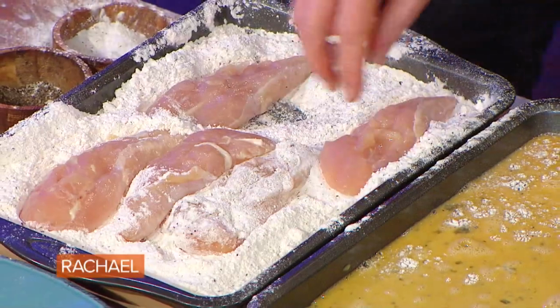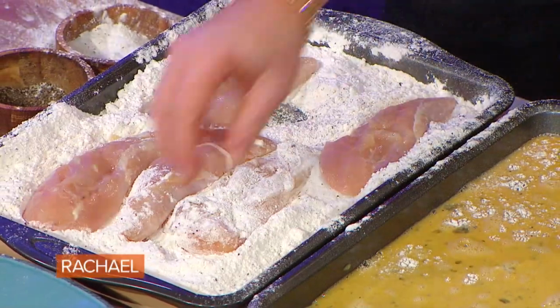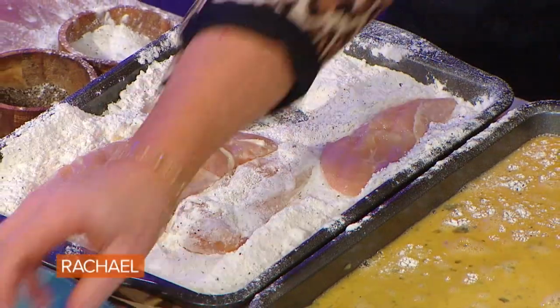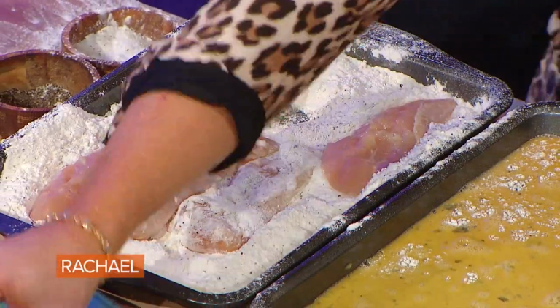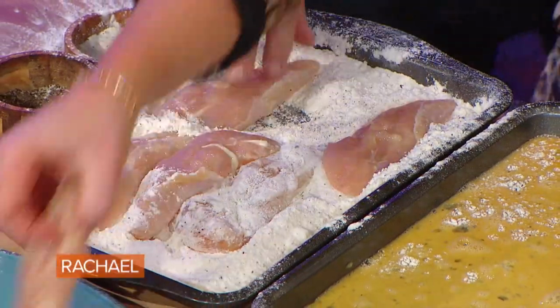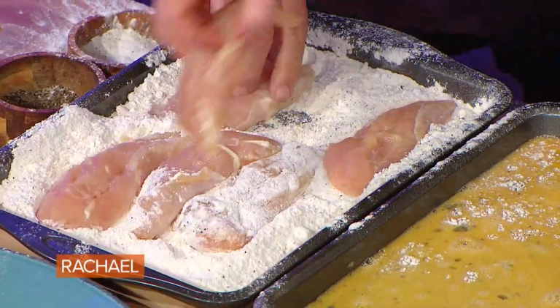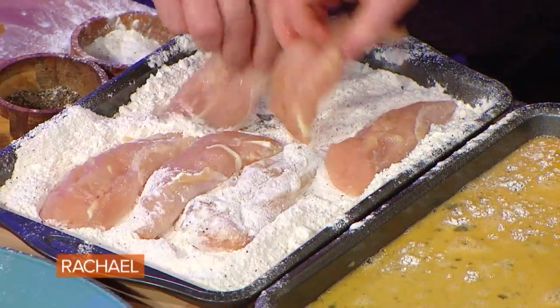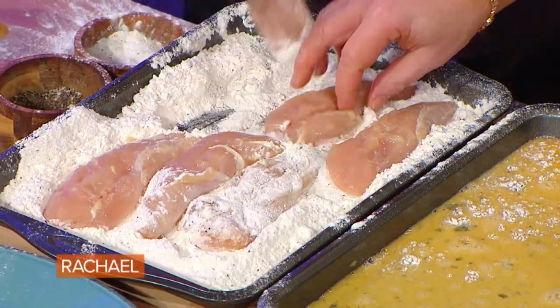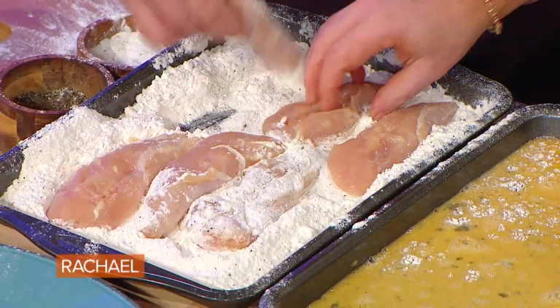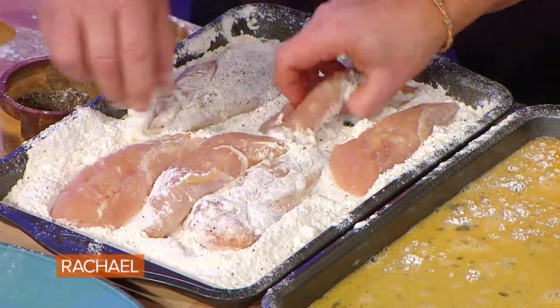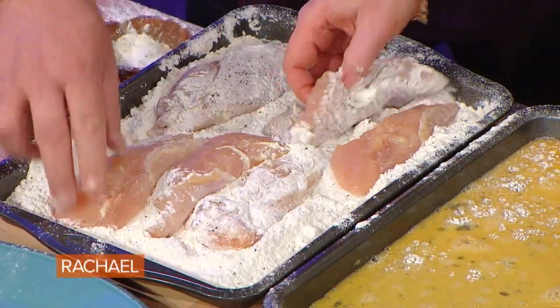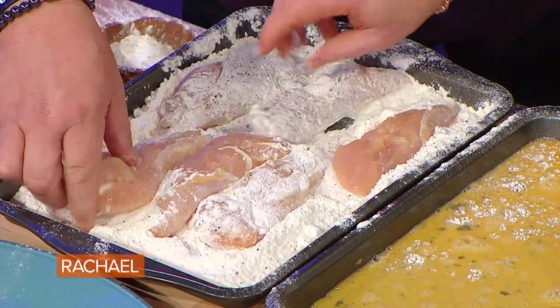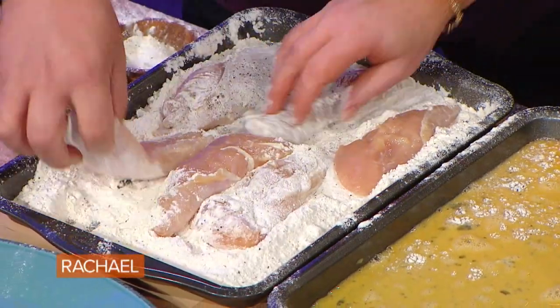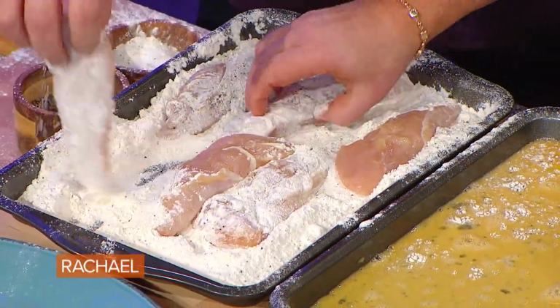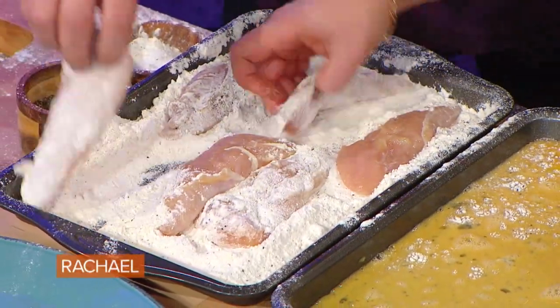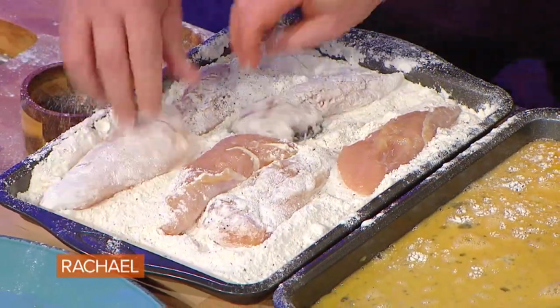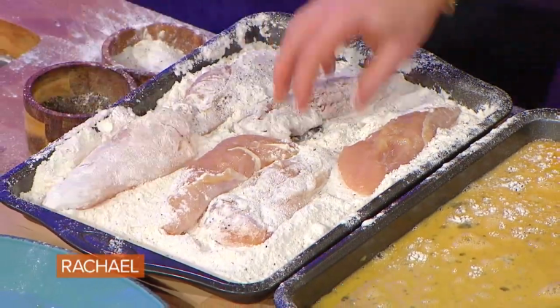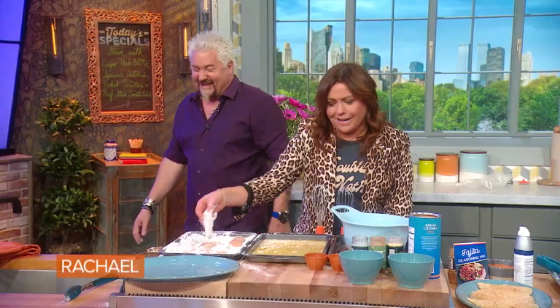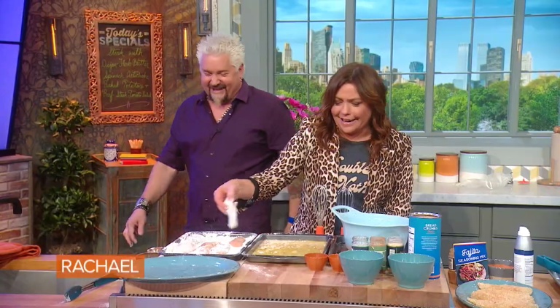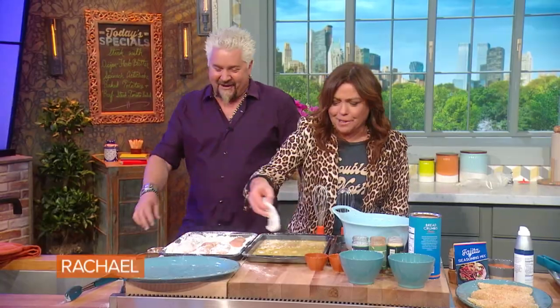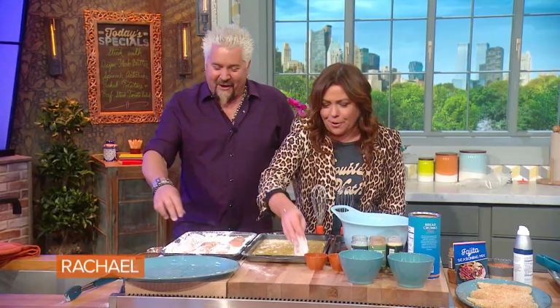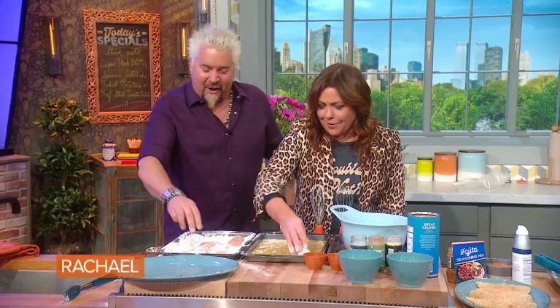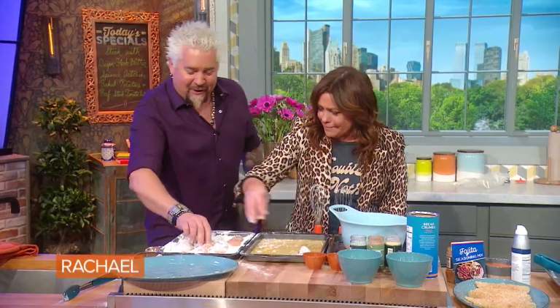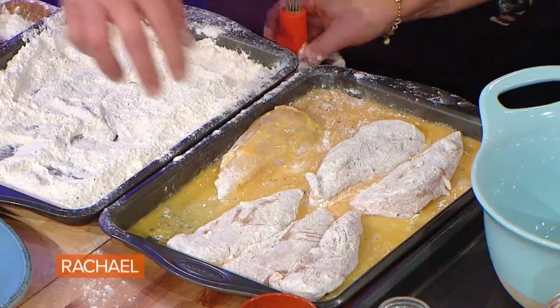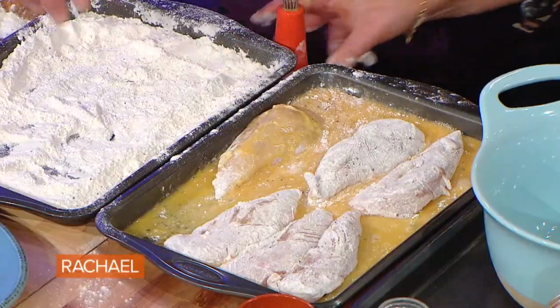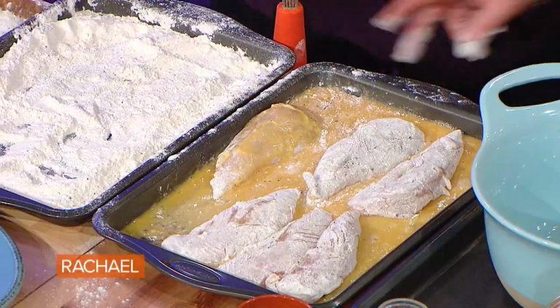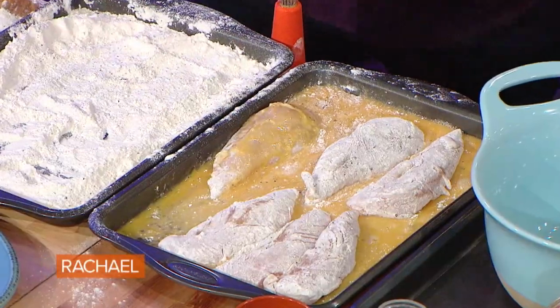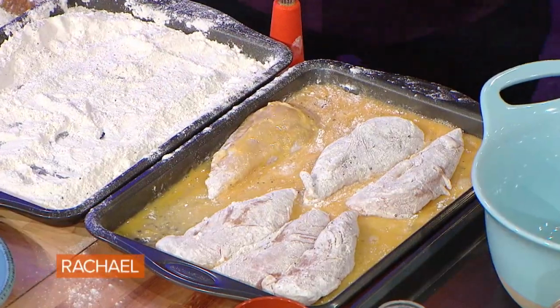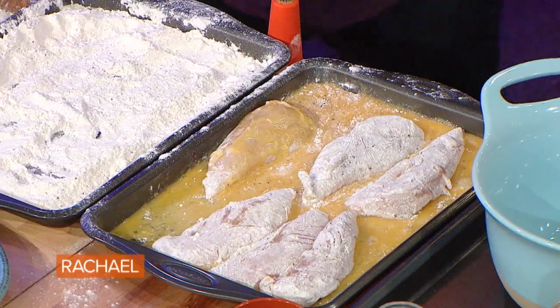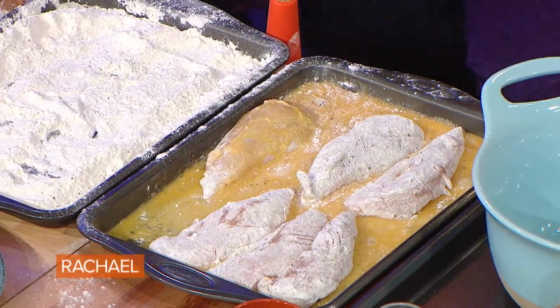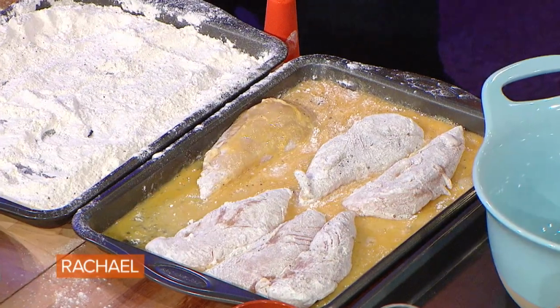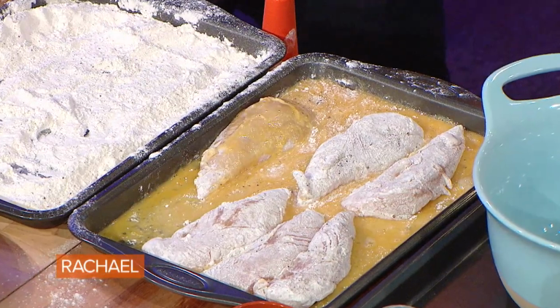I didn't wanna do it the wrong way. It's a one-hour show, guy — come on, get with the program. Into the eggs. Into the eggs.